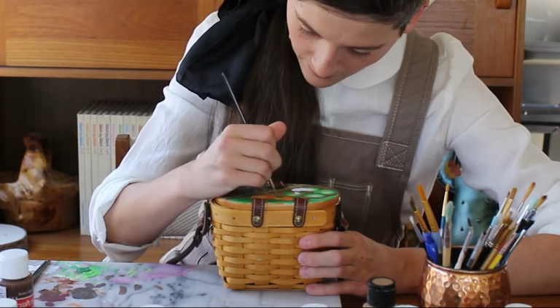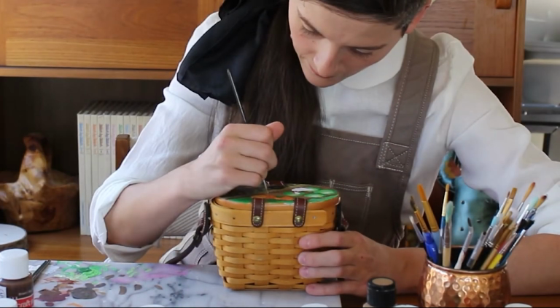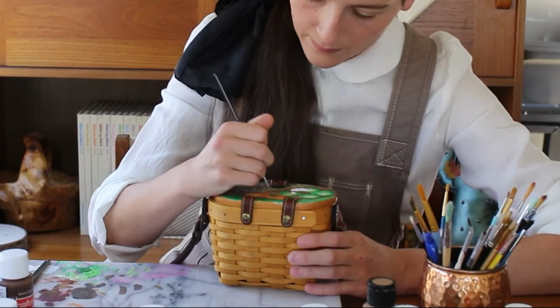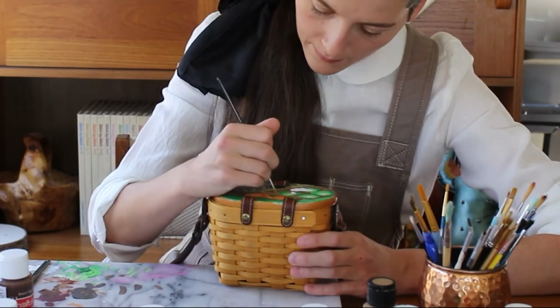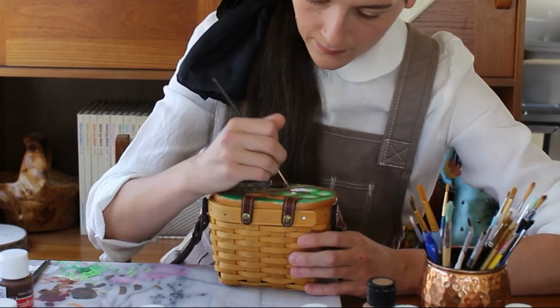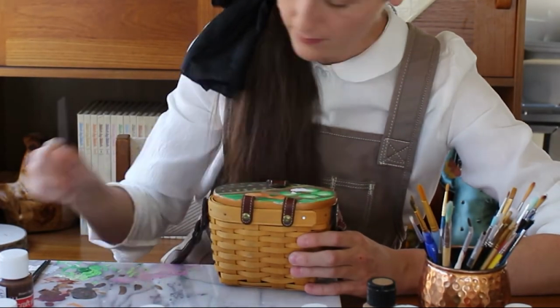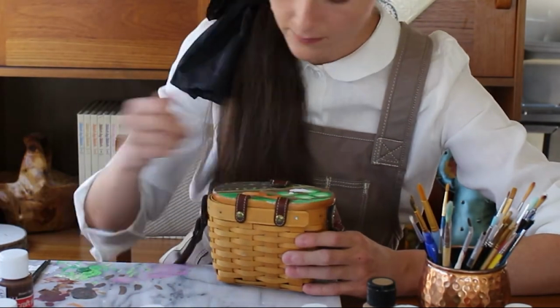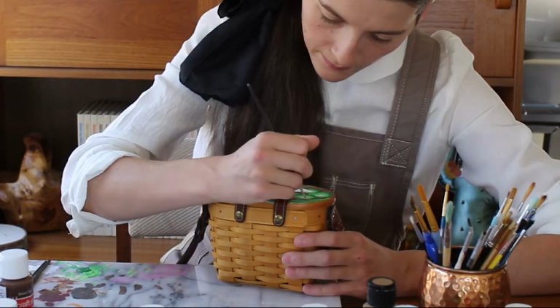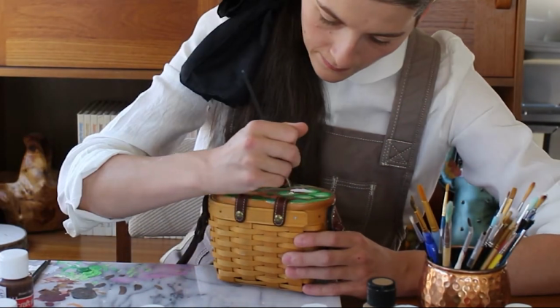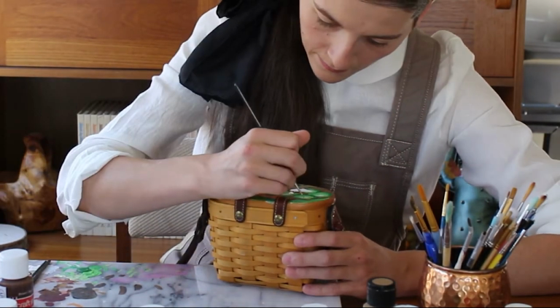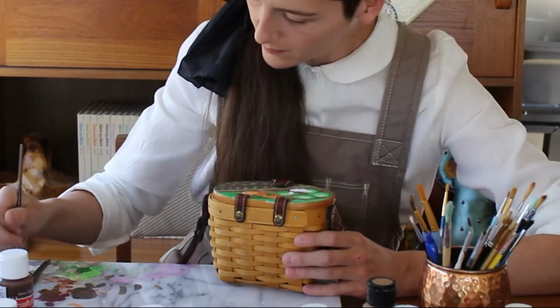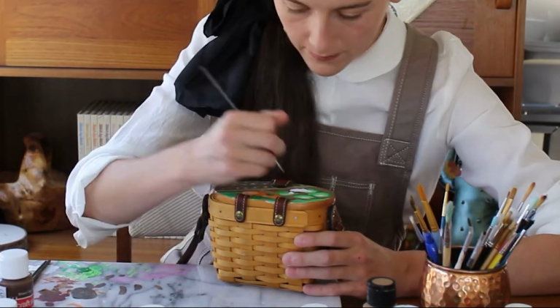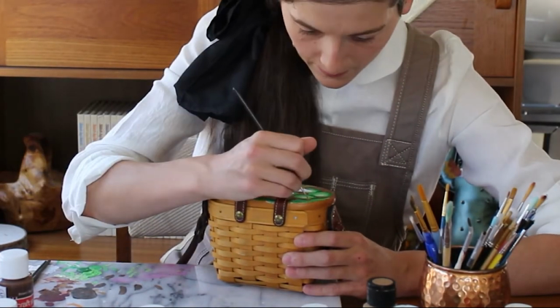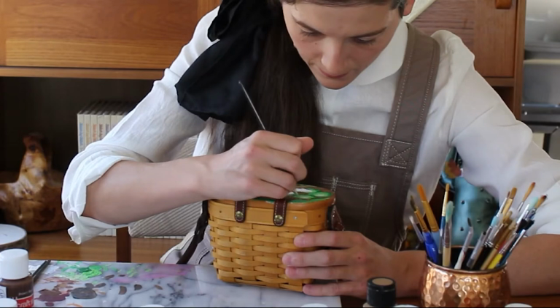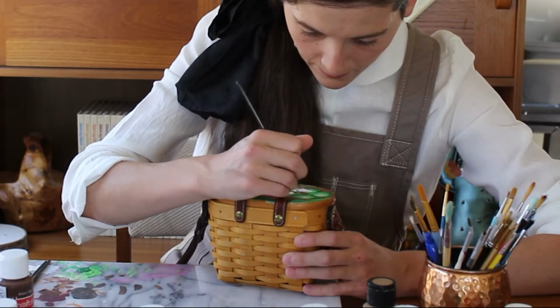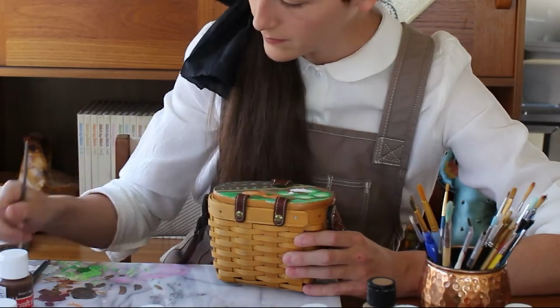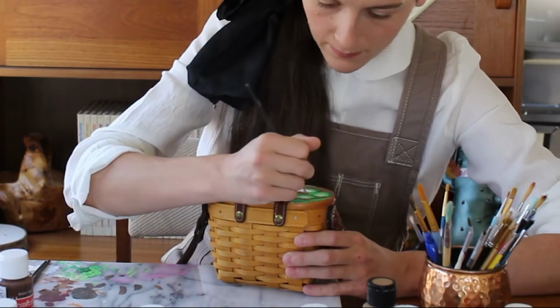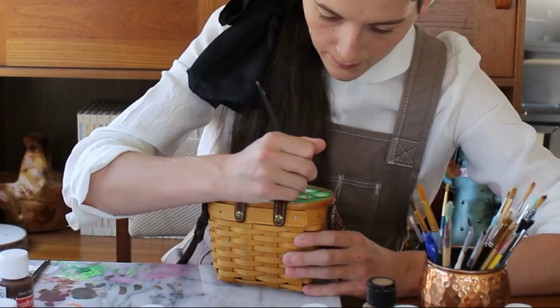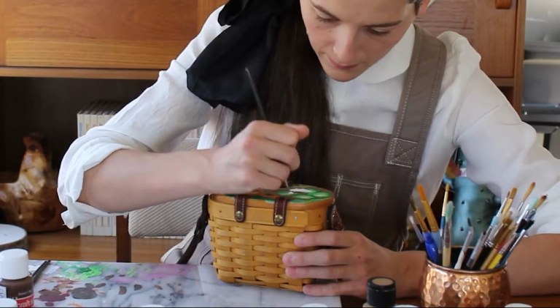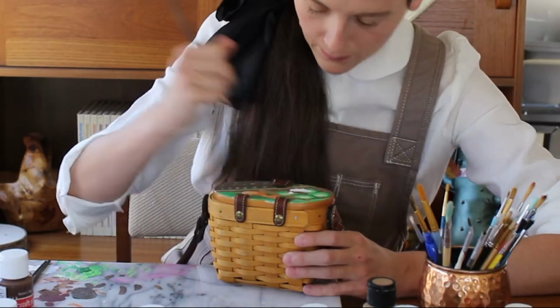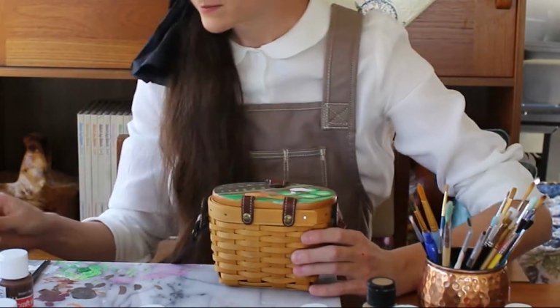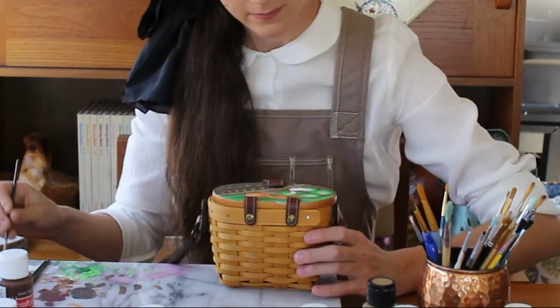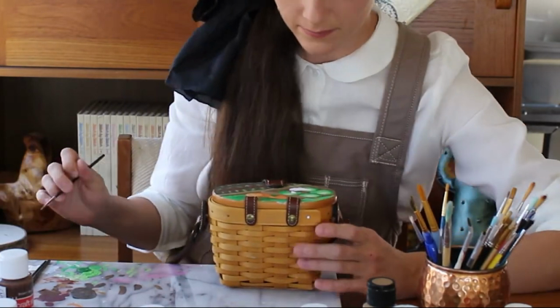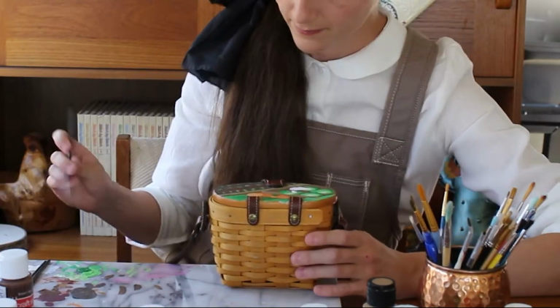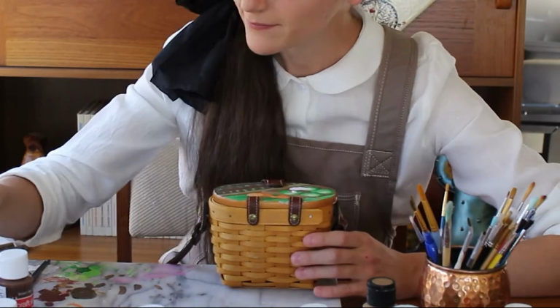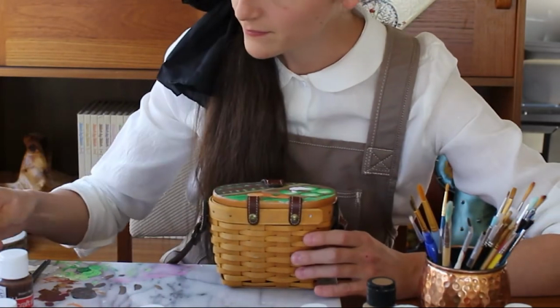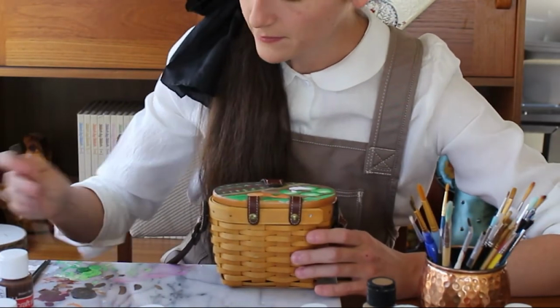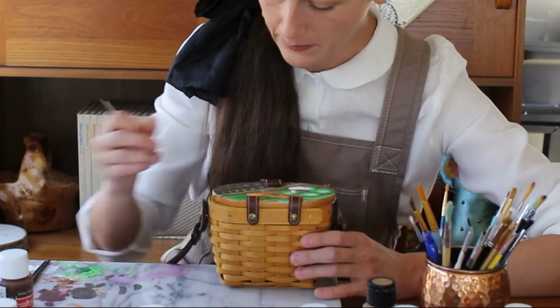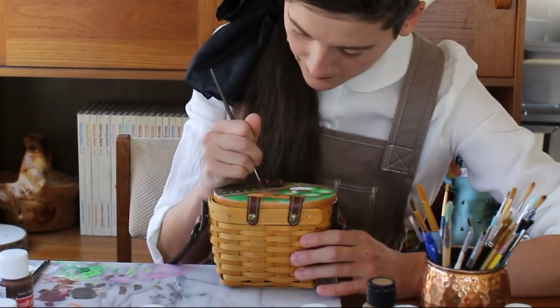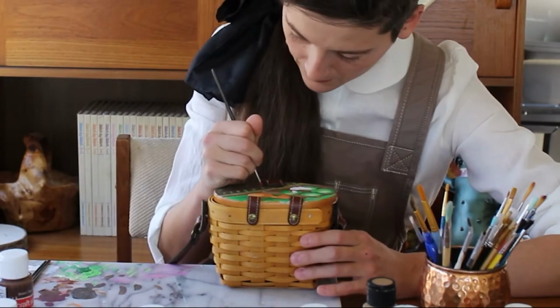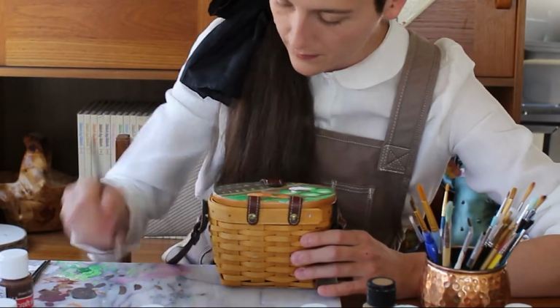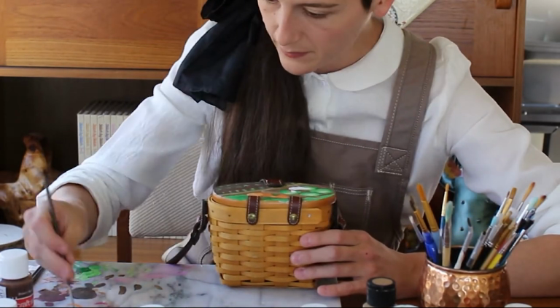After I finished painting and put in all the details, I did give it a nice clear coat on top, so it'll stand up to our adventures for many days to come.